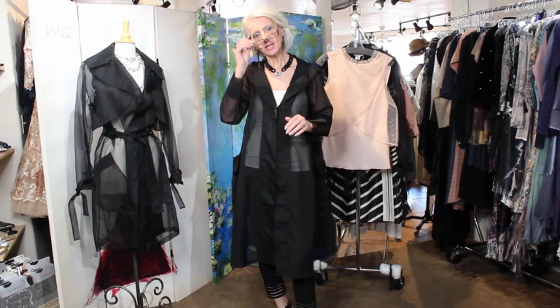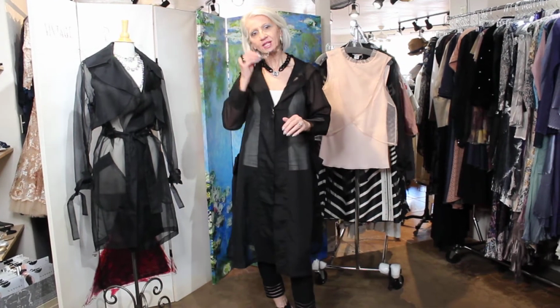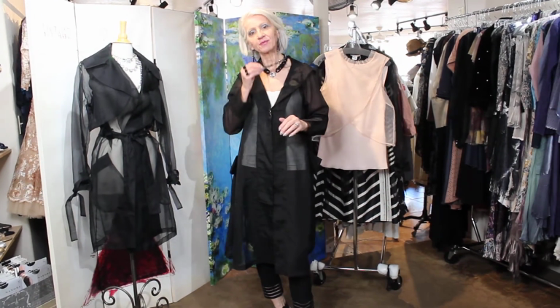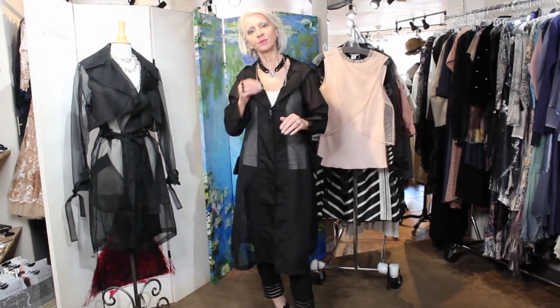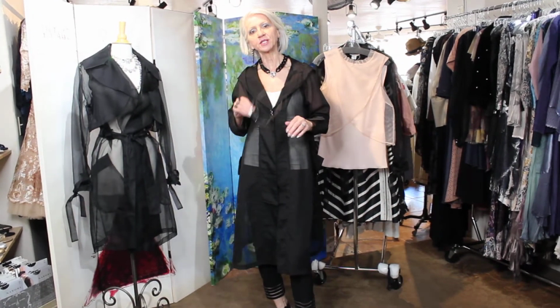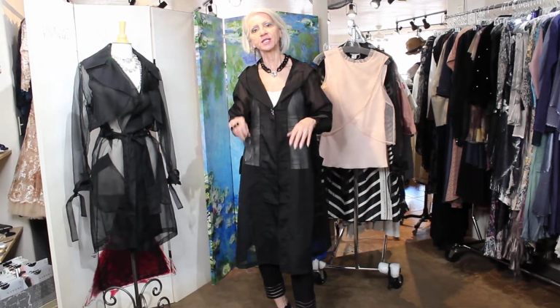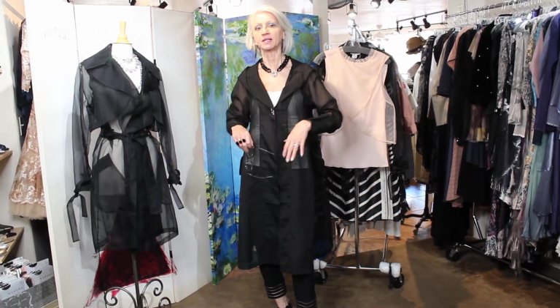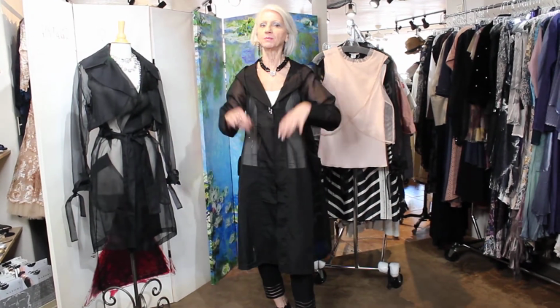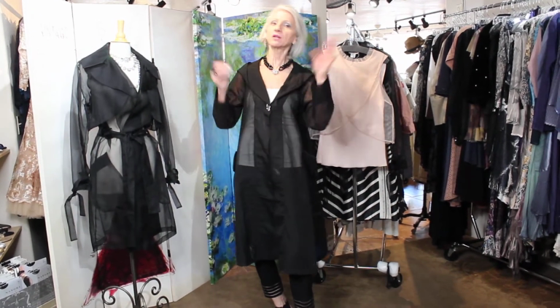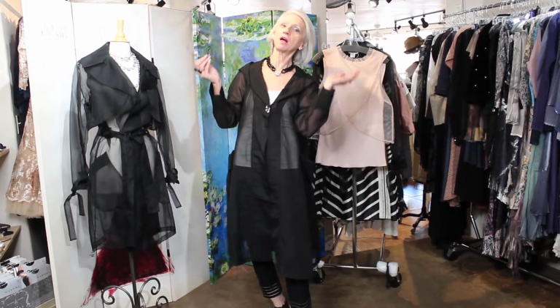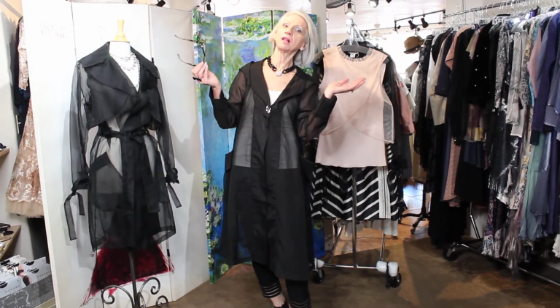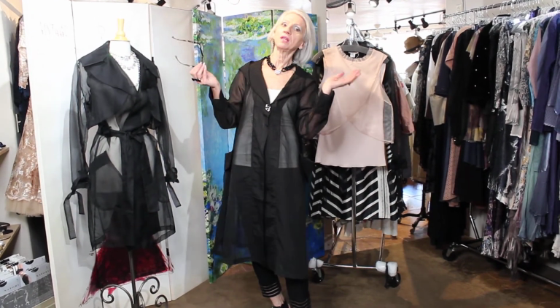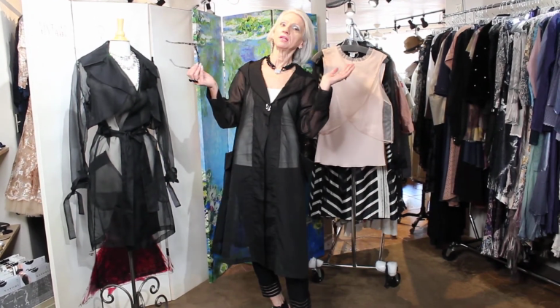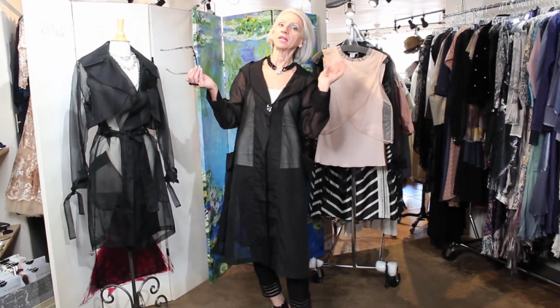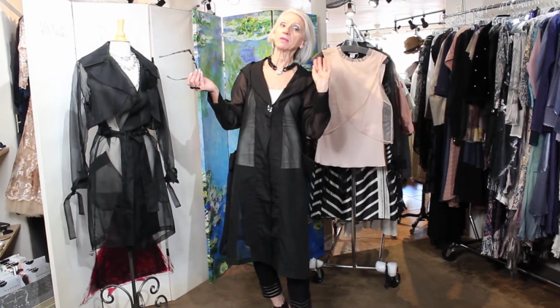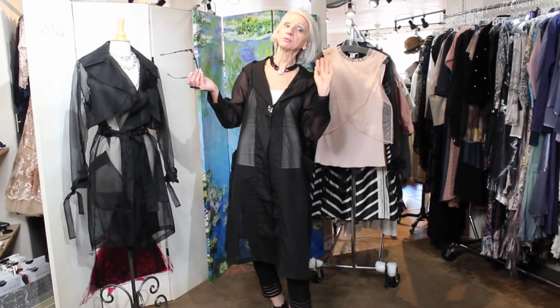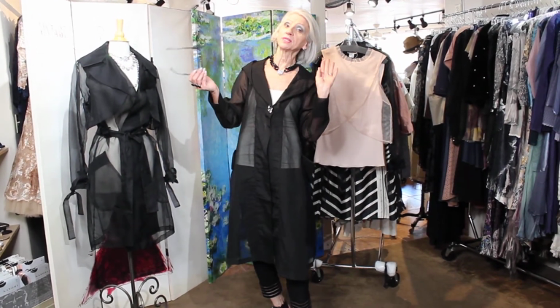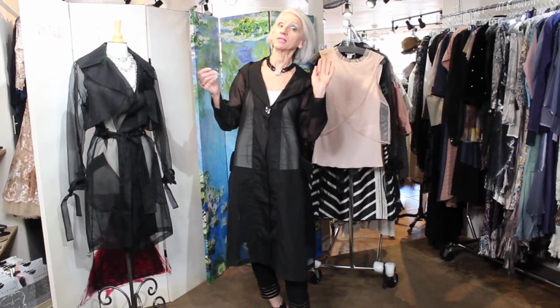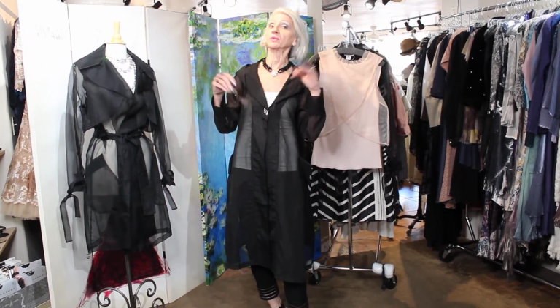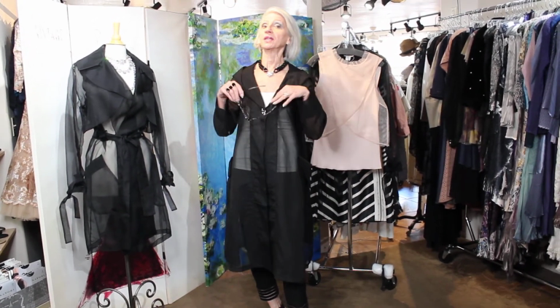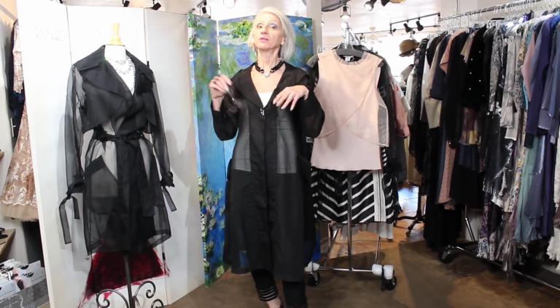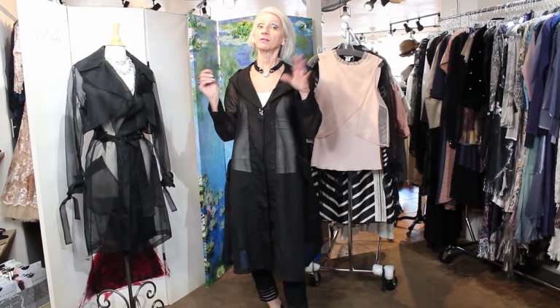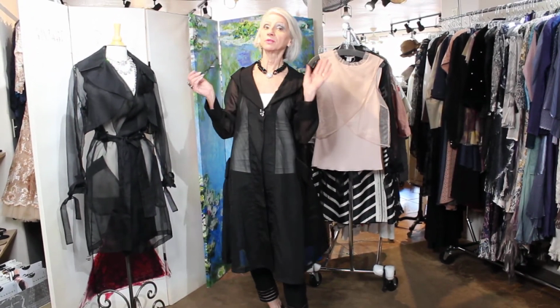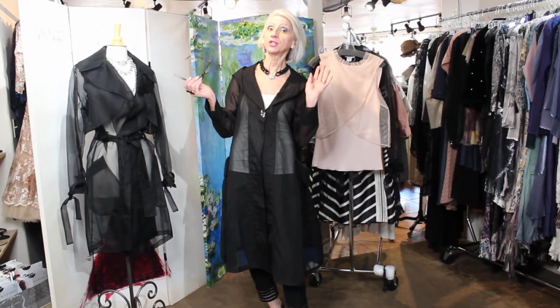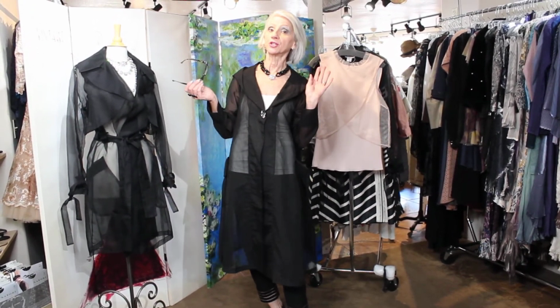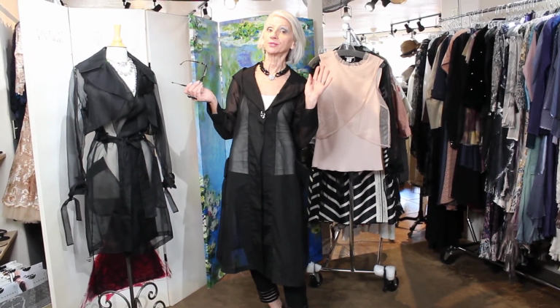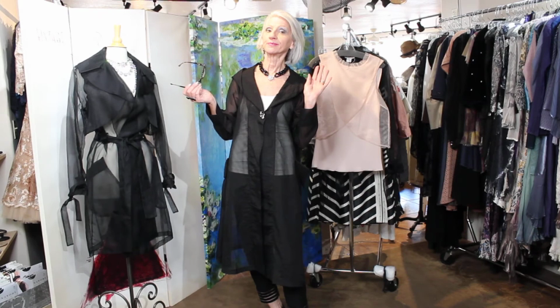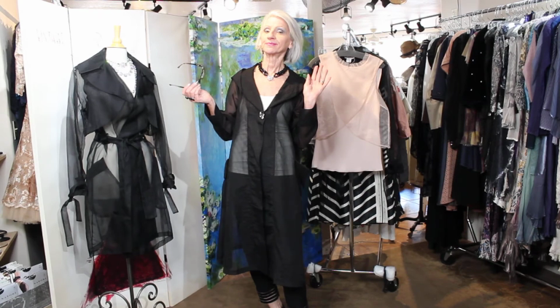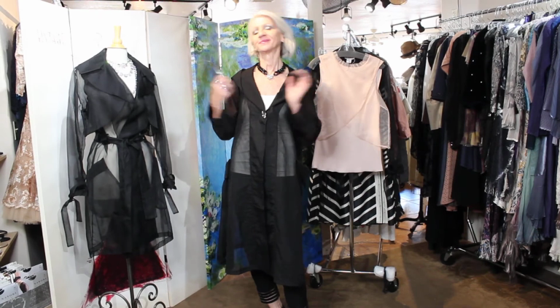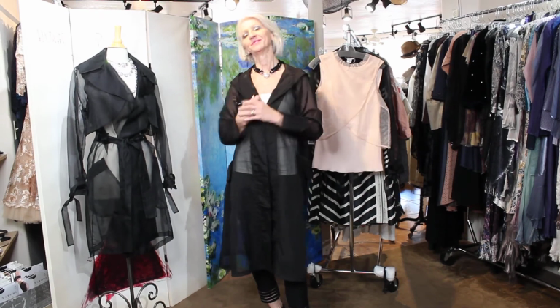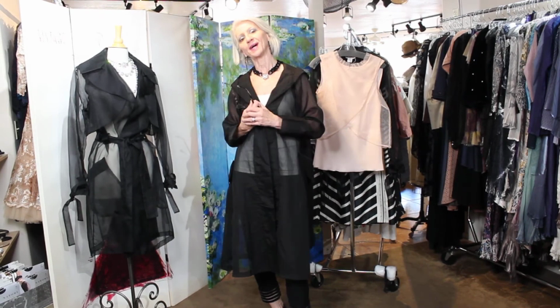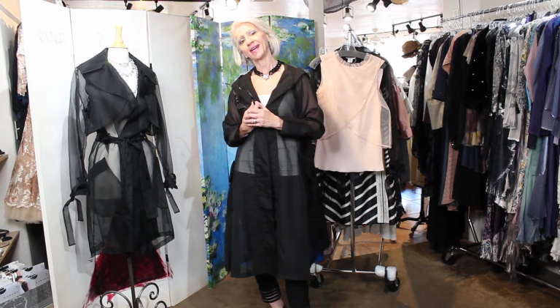There you go, that's it for today. Thank you so much for watching — give me a call, take measurements, and we never have returns. Bye bye!